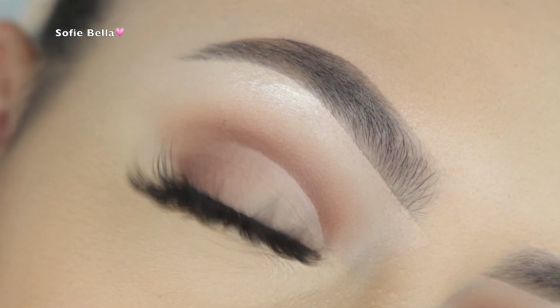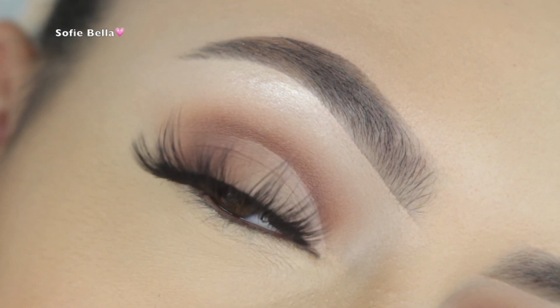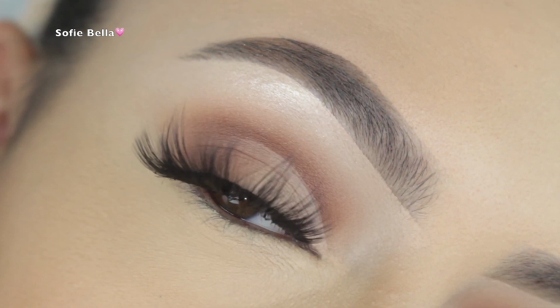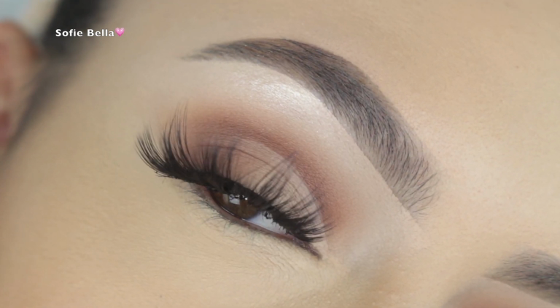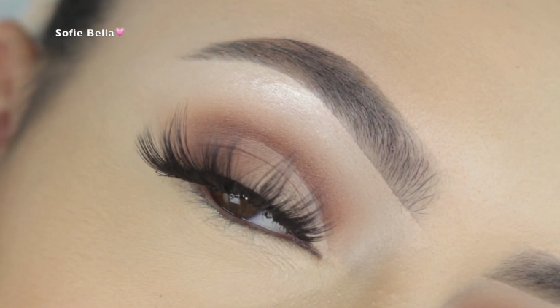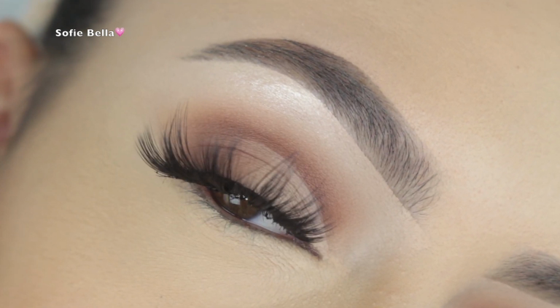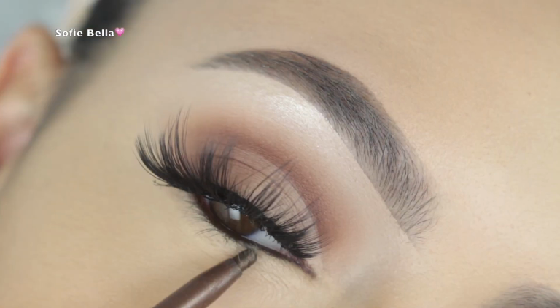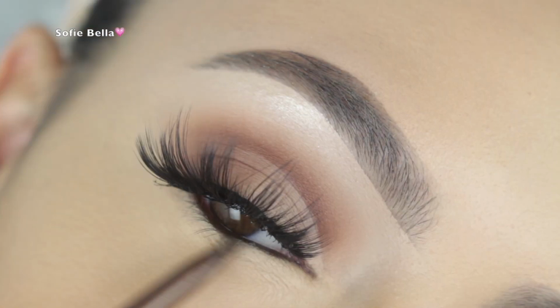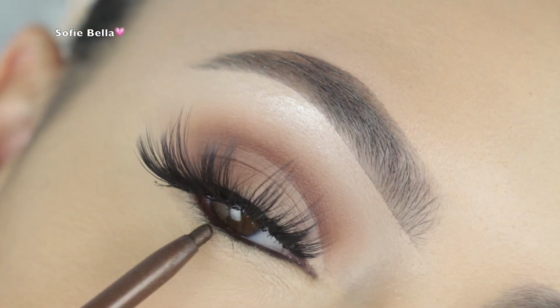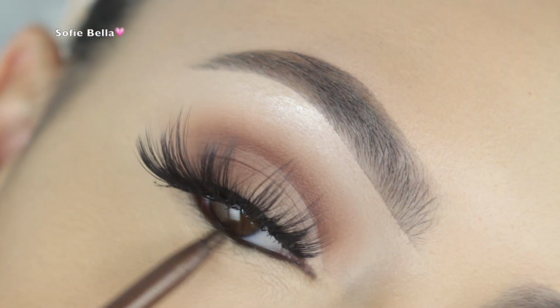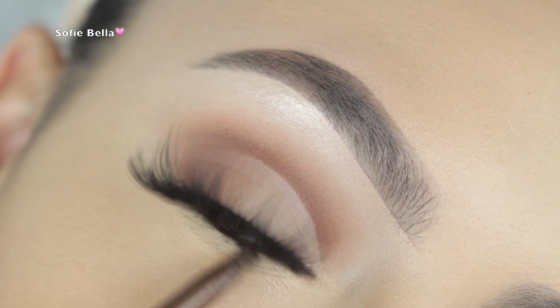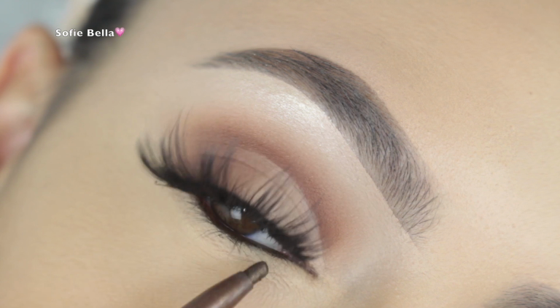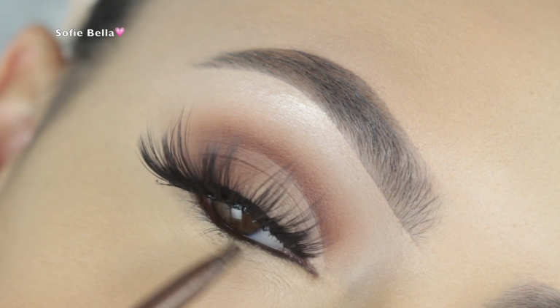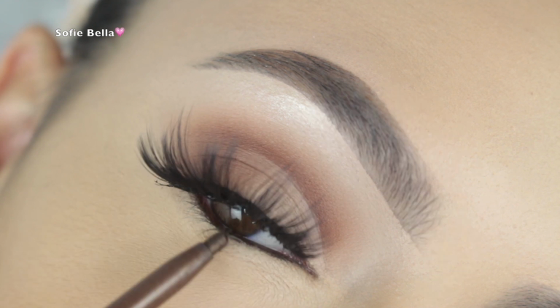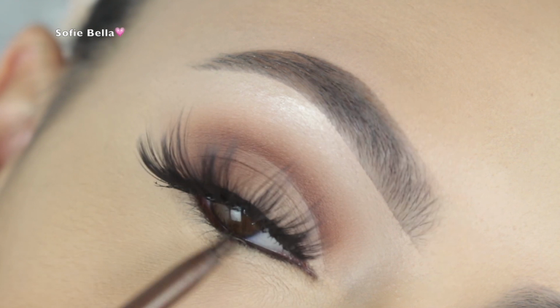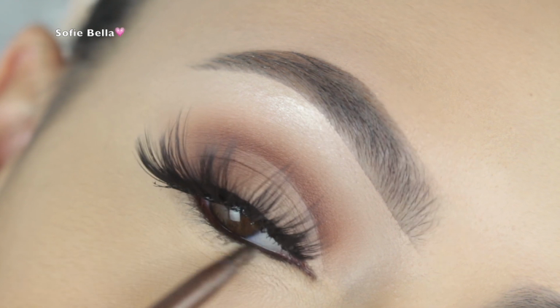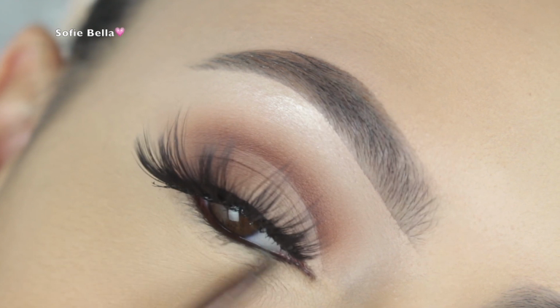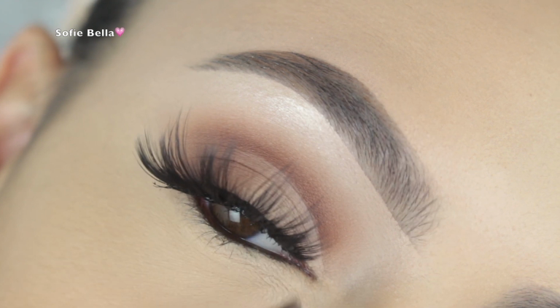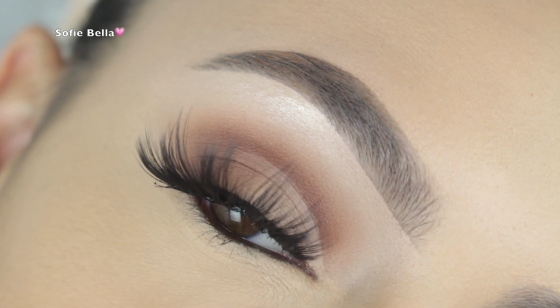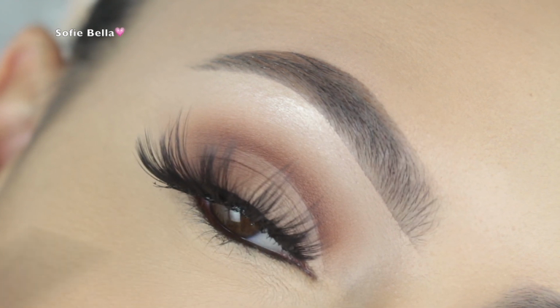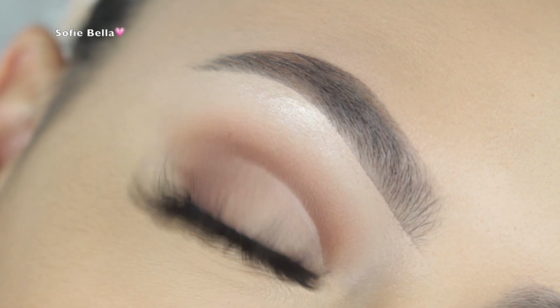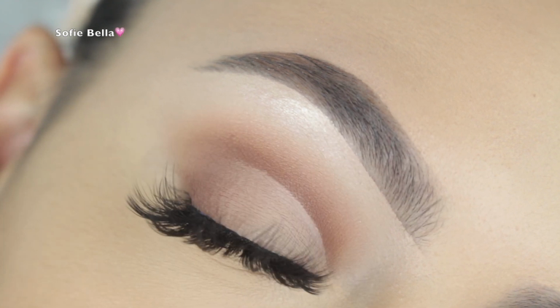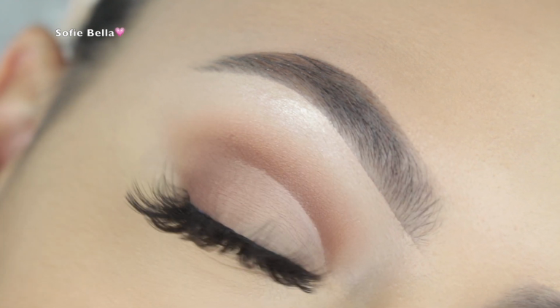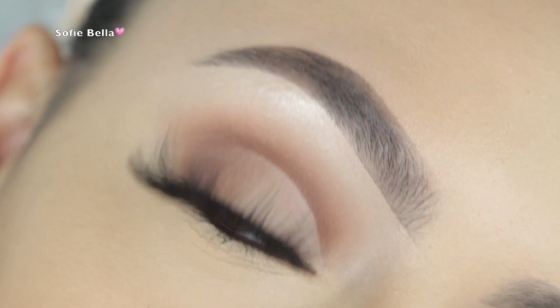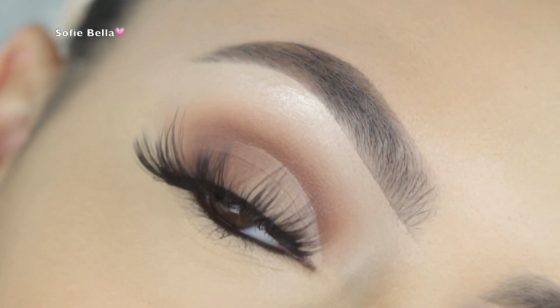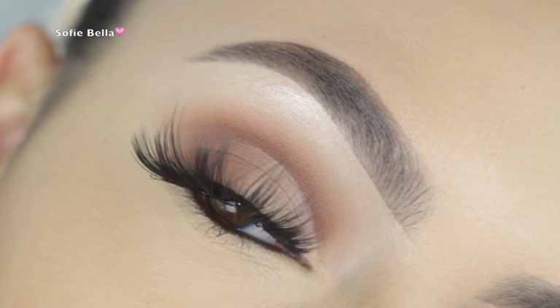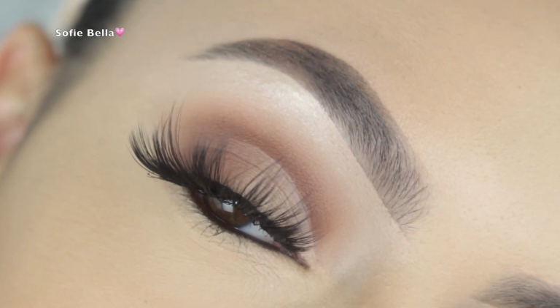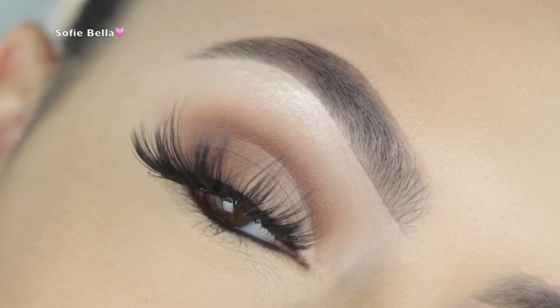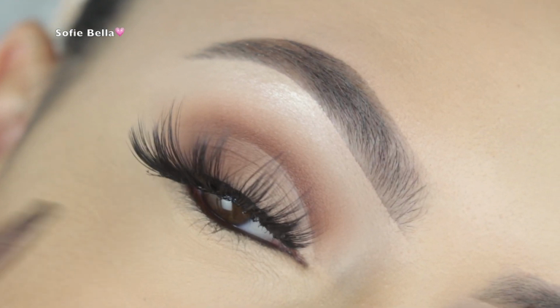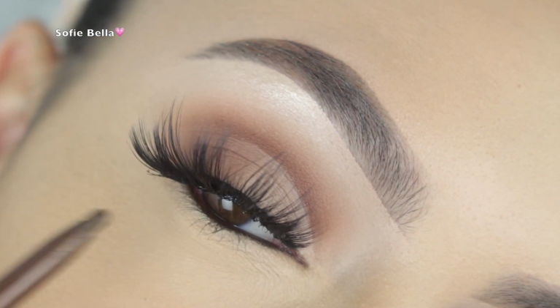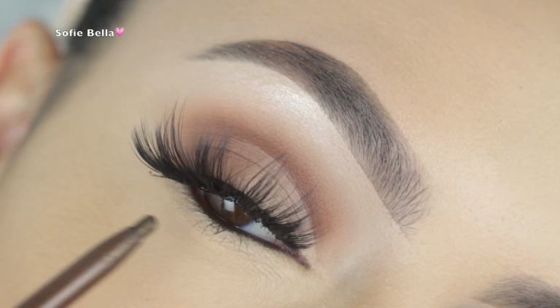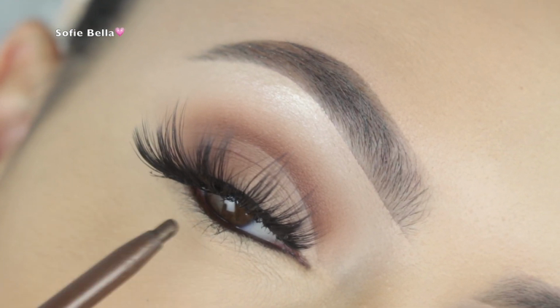For lashes I'm applying my favorite Shop Sophie Bell lashes in the style Bali. The link to check out those lashes will be in the description box down below.